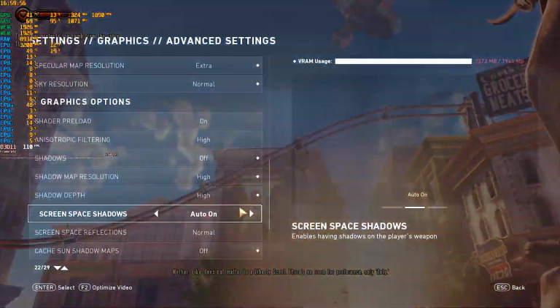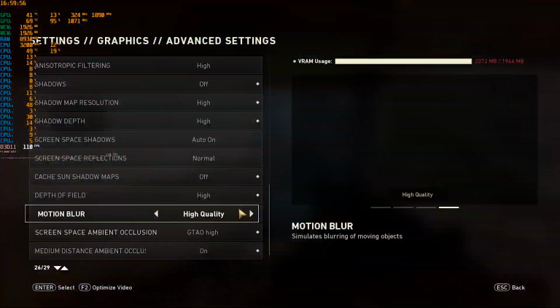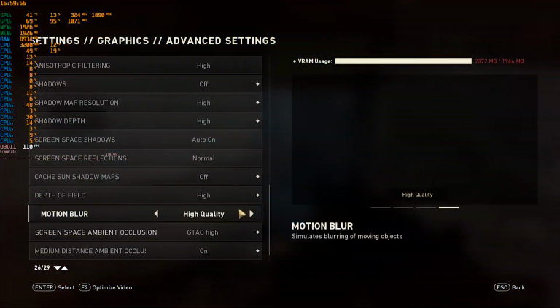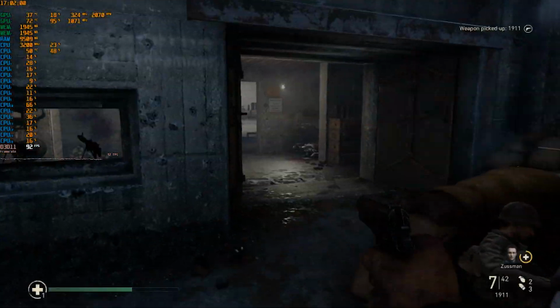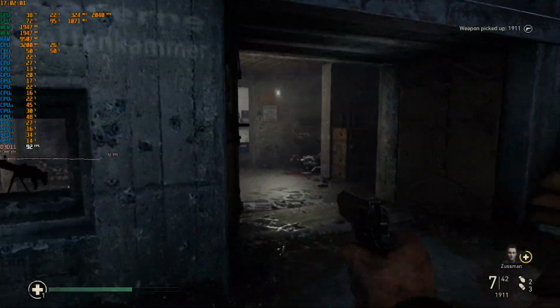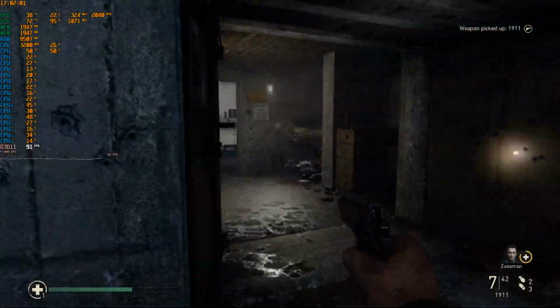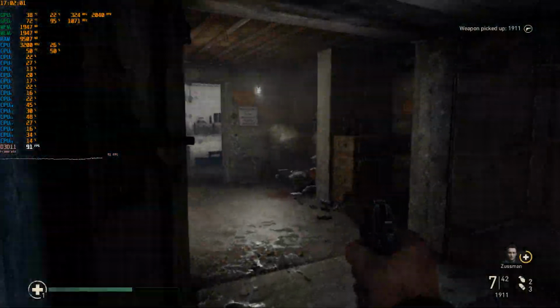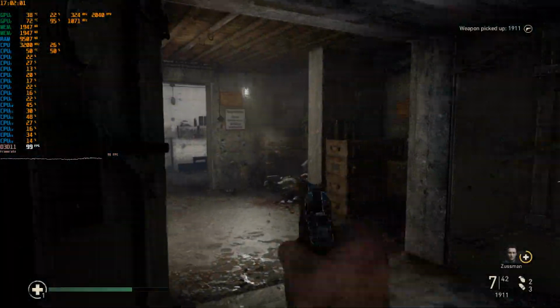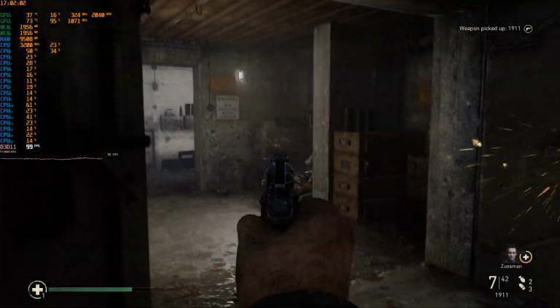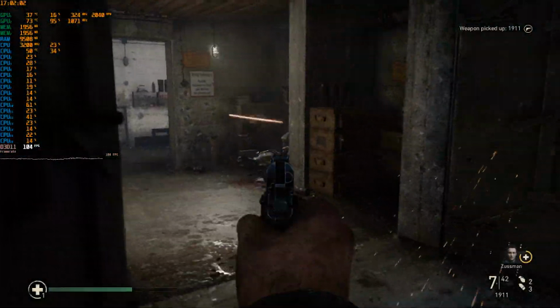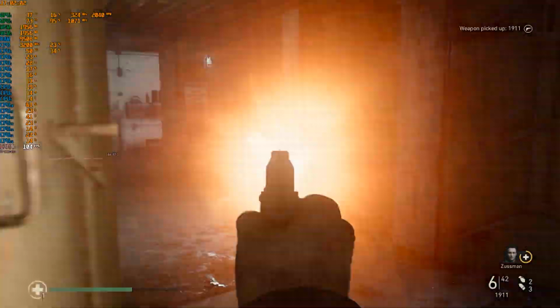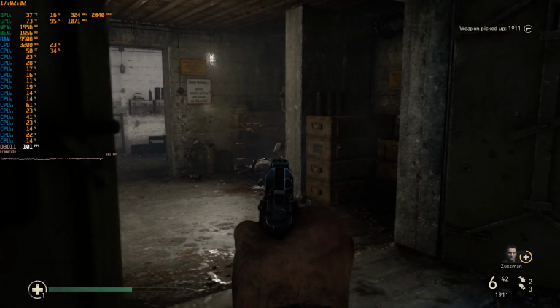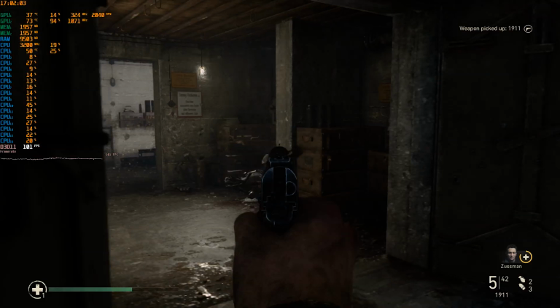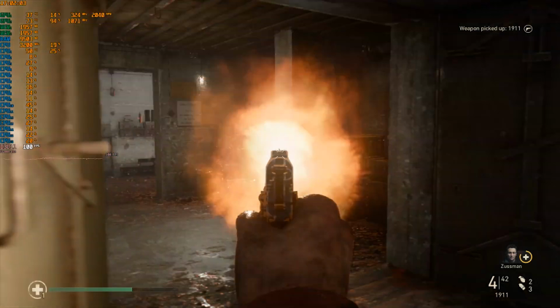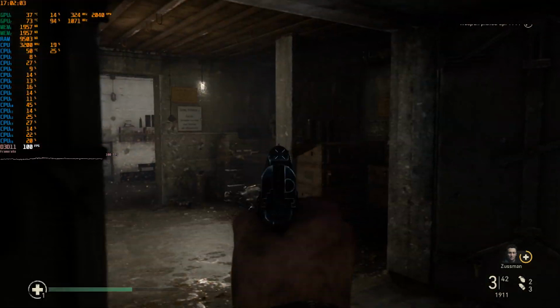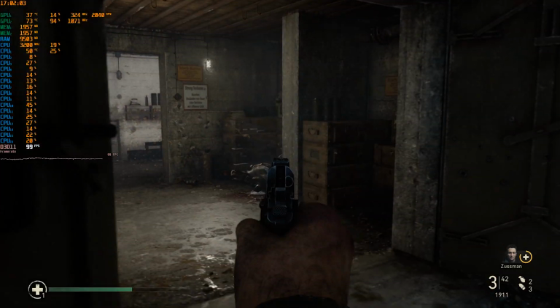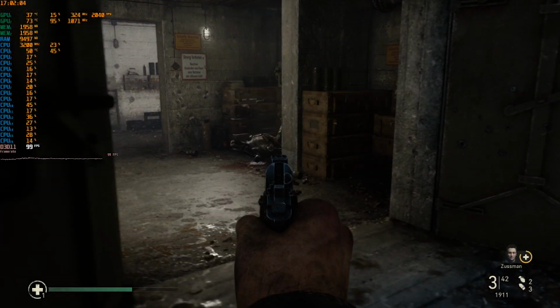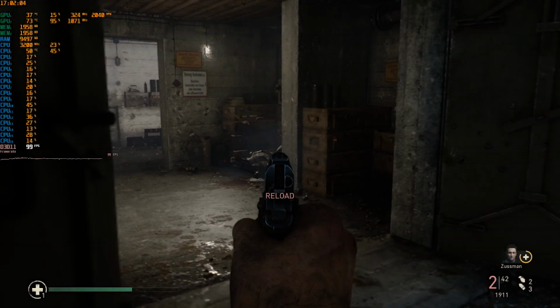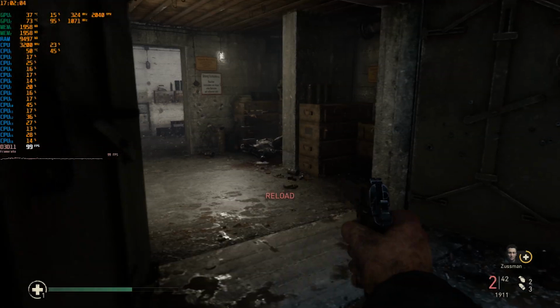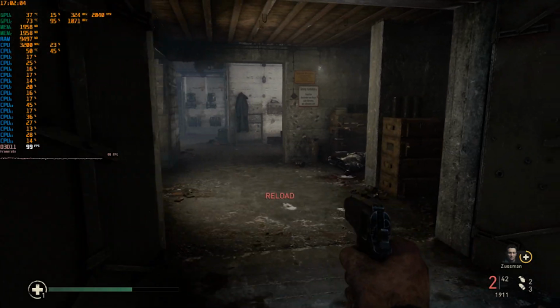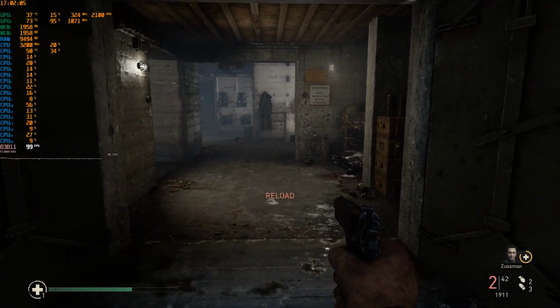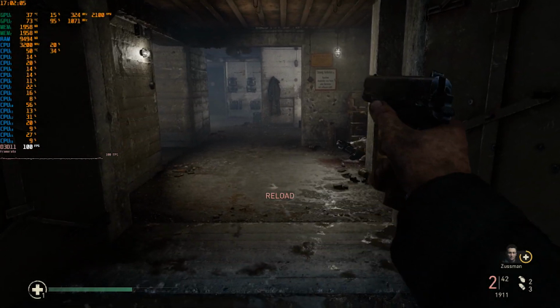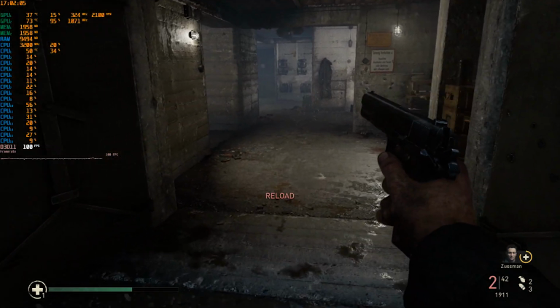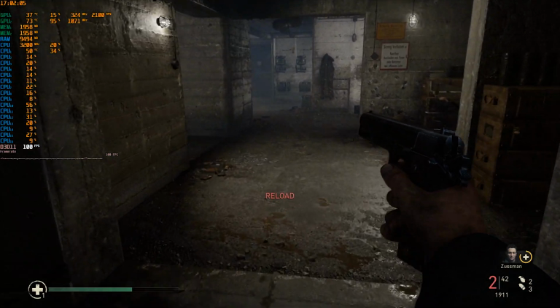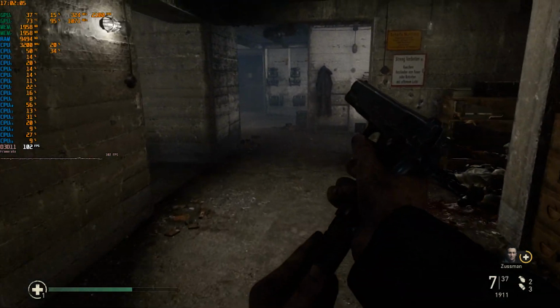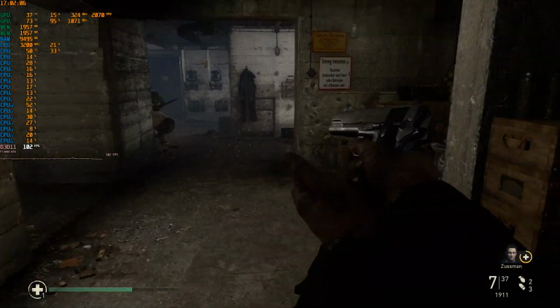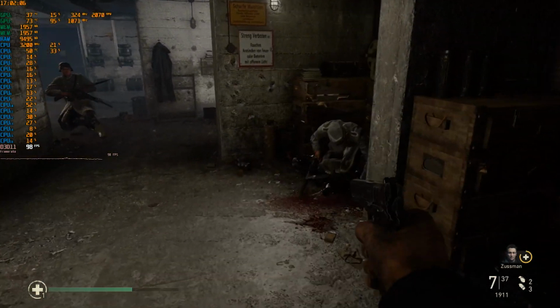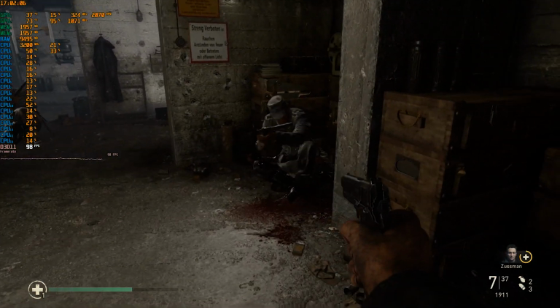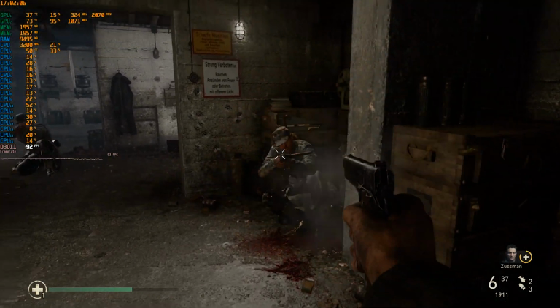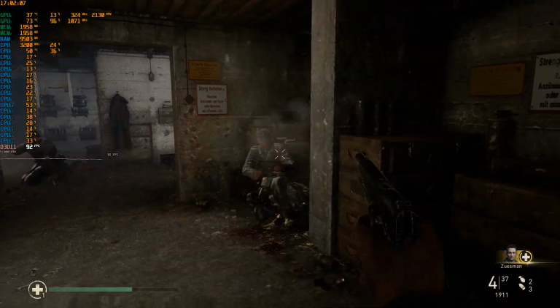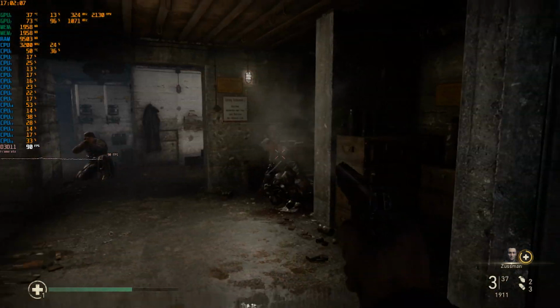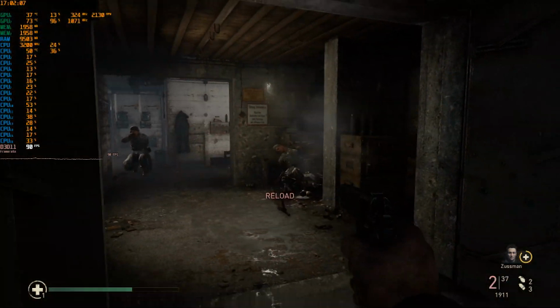Call of Duty: World War 2 works surprisingly well on just one GPU, even on high quality settings, and gives us a very smooth gaming experience.